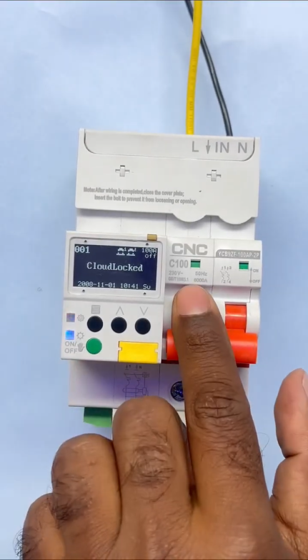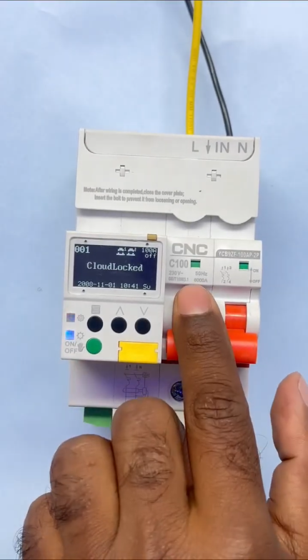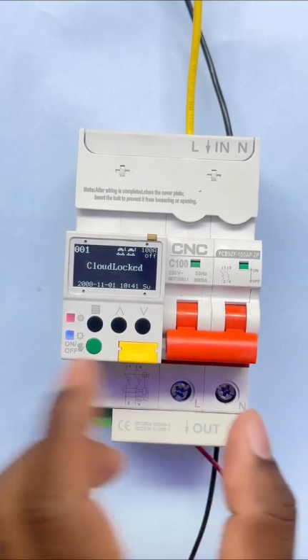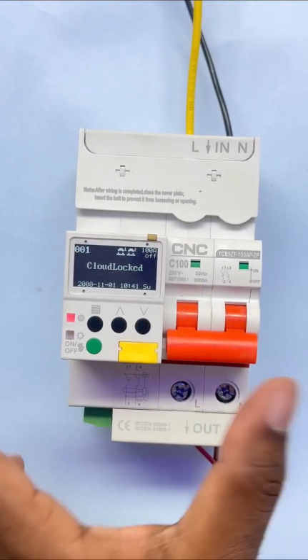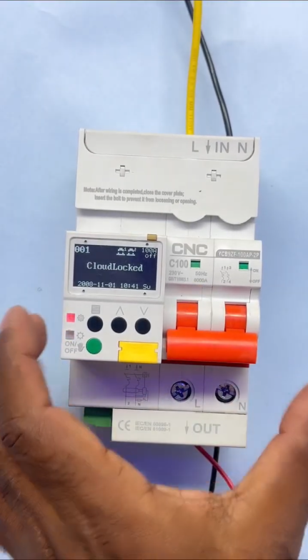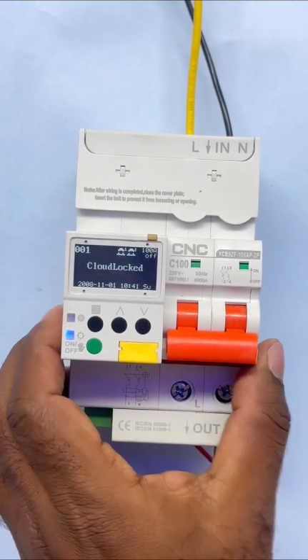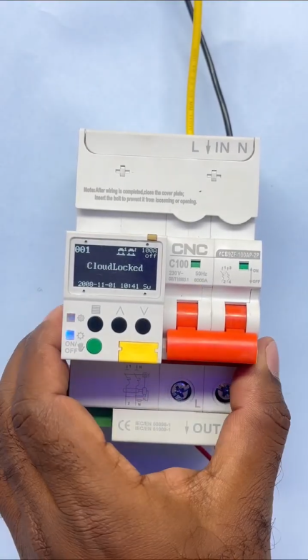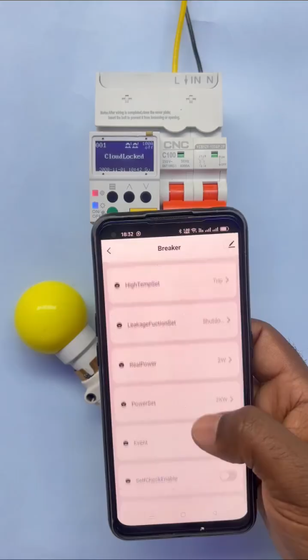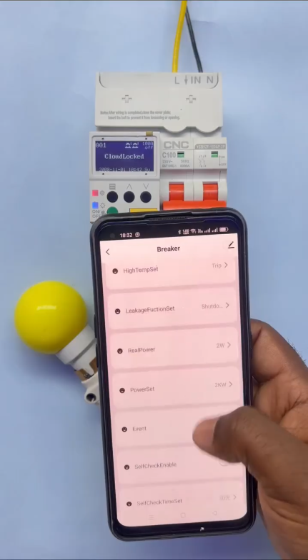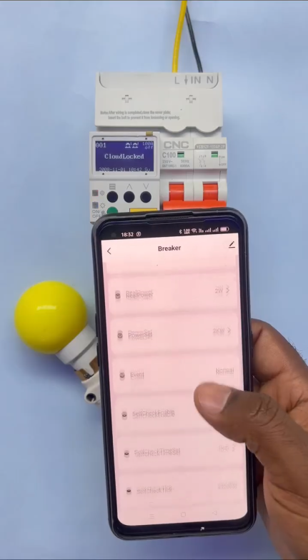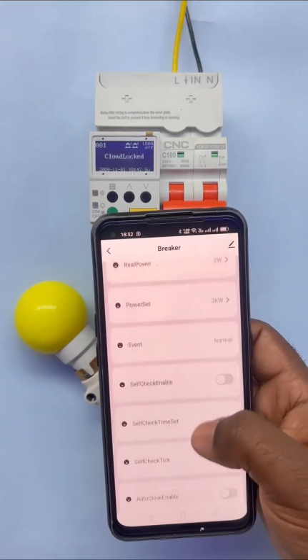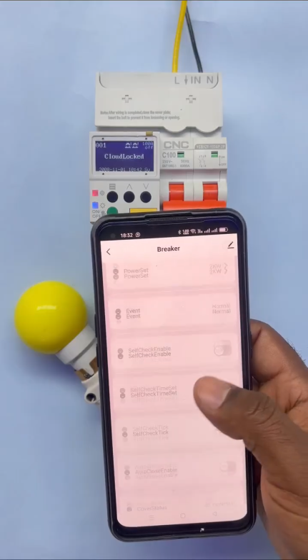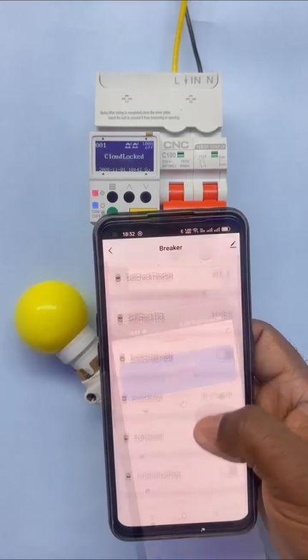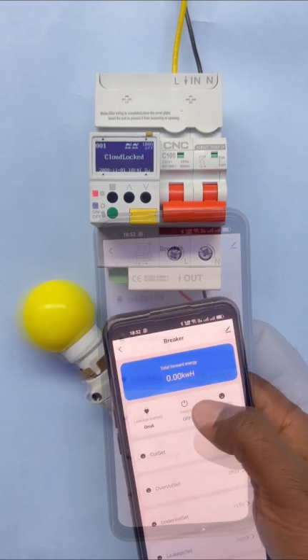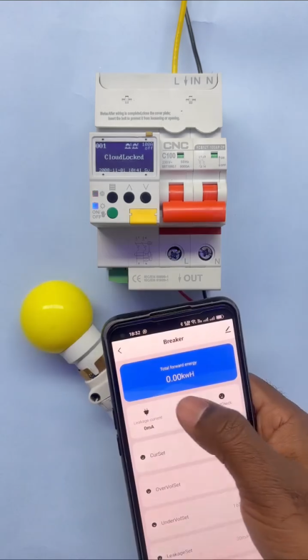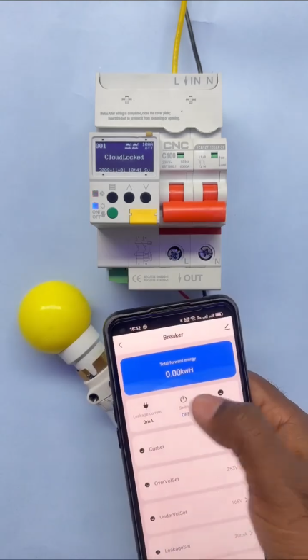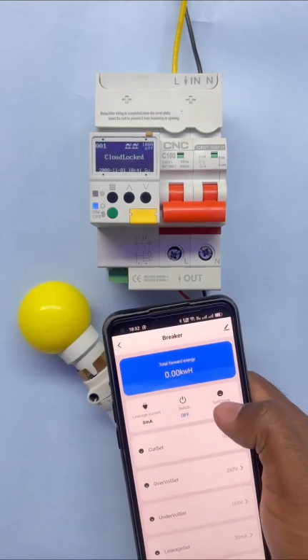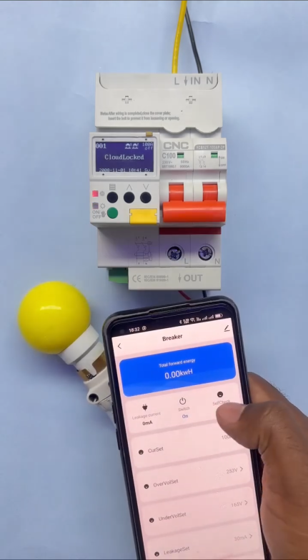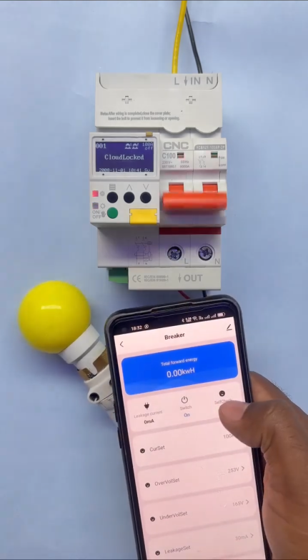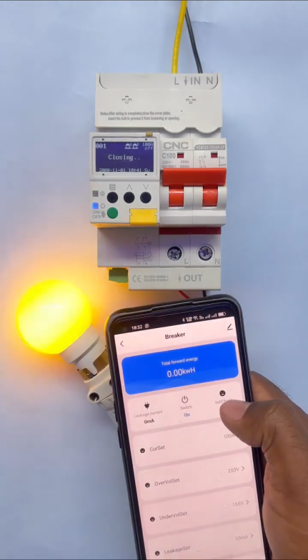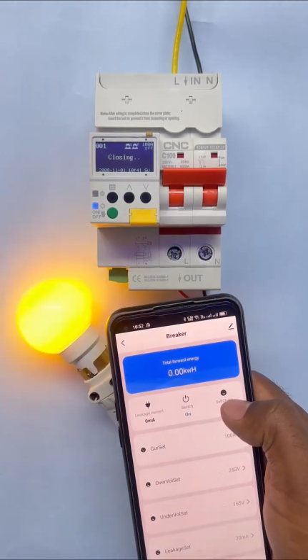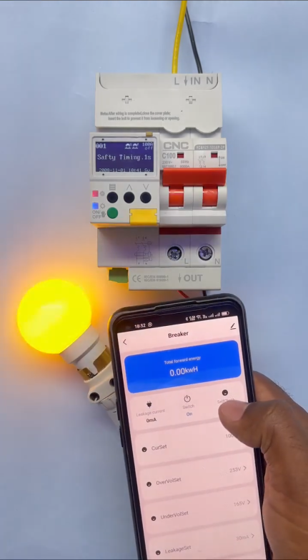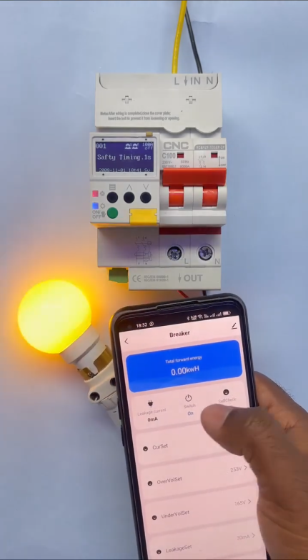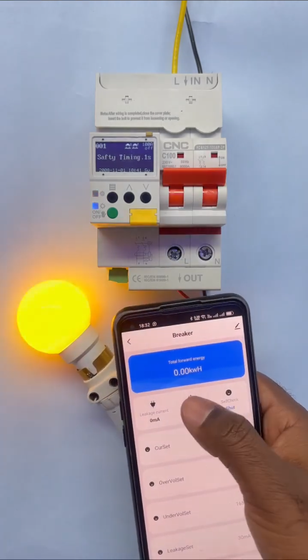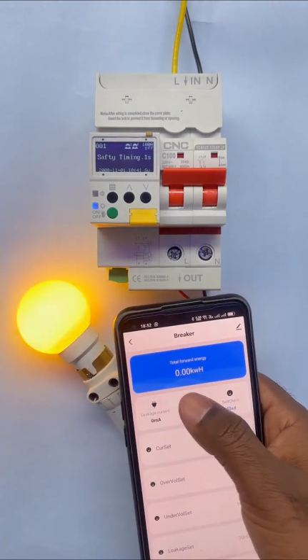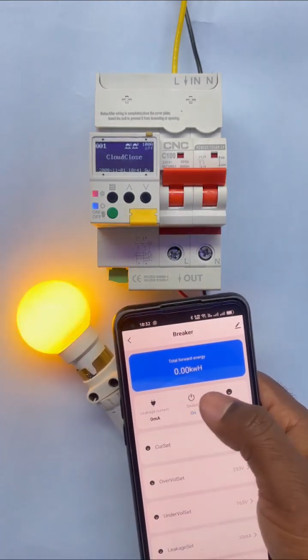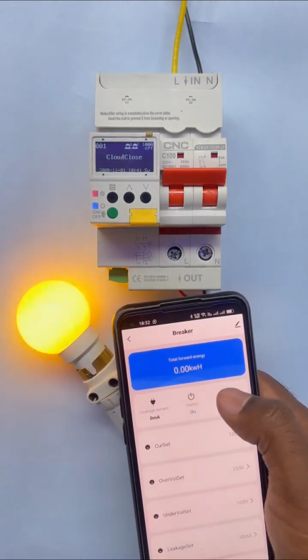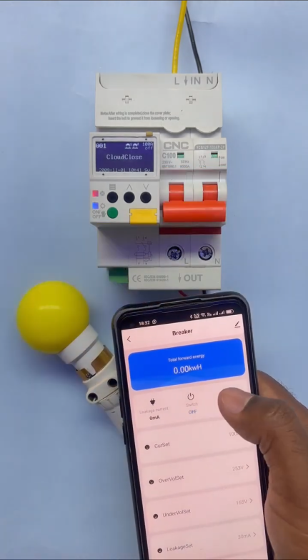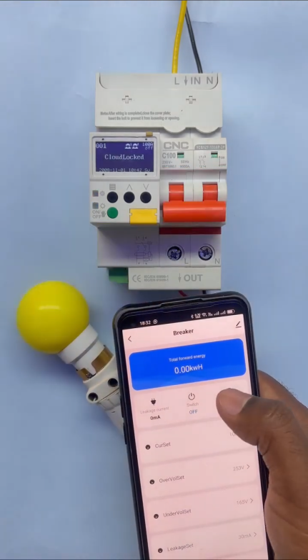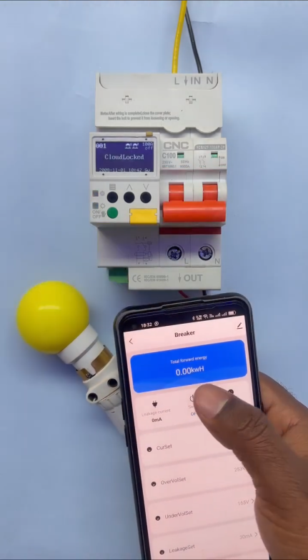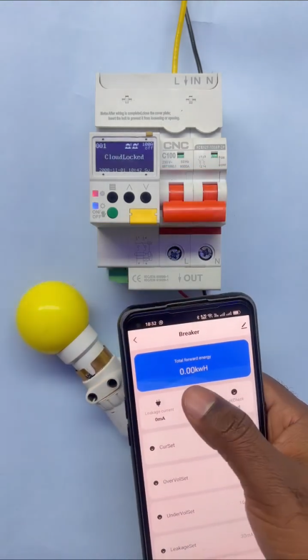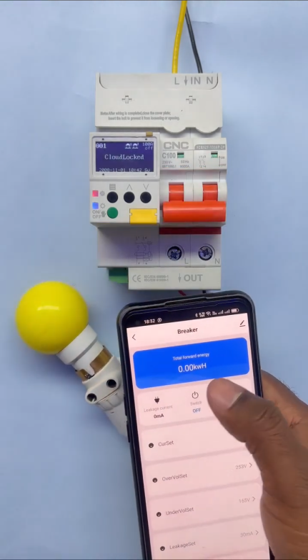So friends, you get many amazing functions in this Wi-Fi MCB. The biggest thing is you can control it from your mobile app no matter where you are in the world.